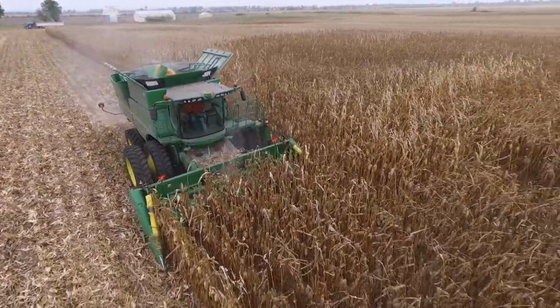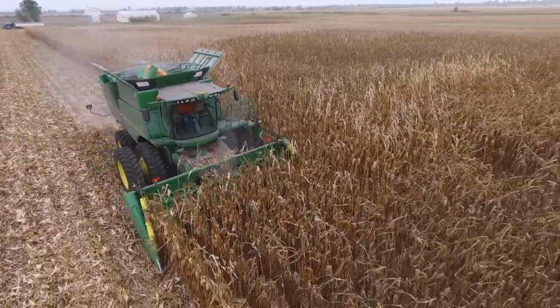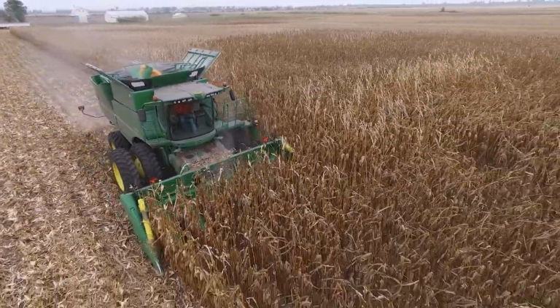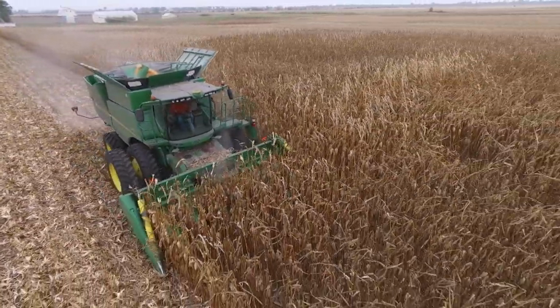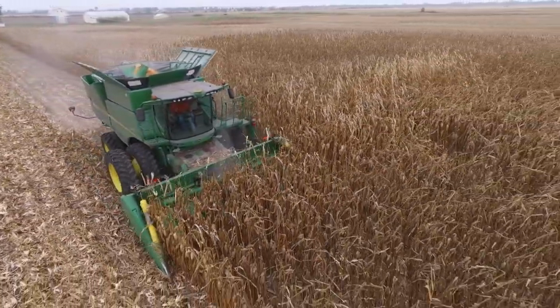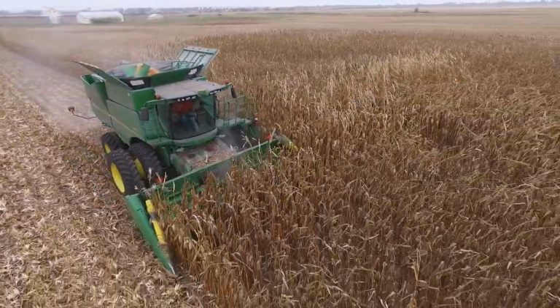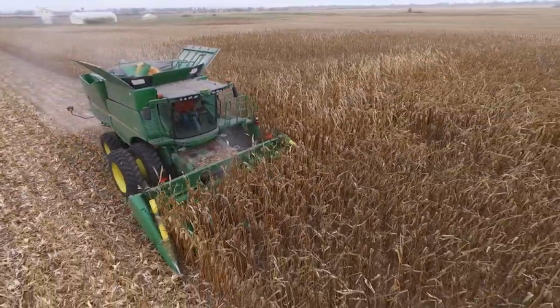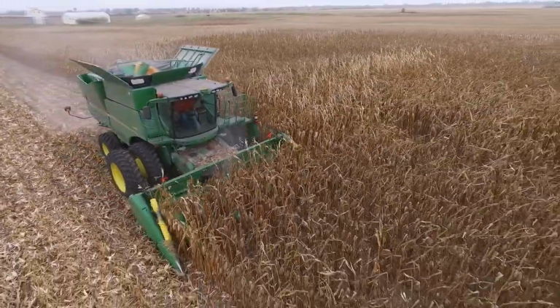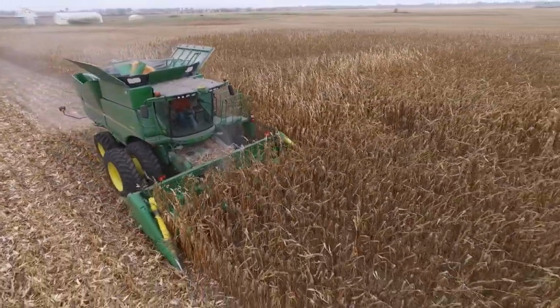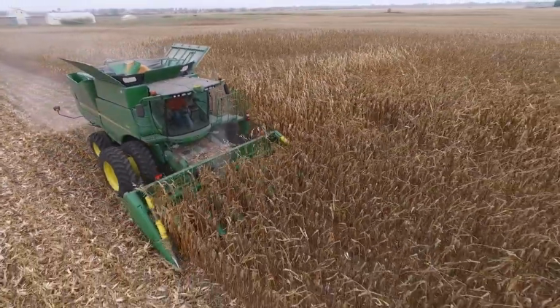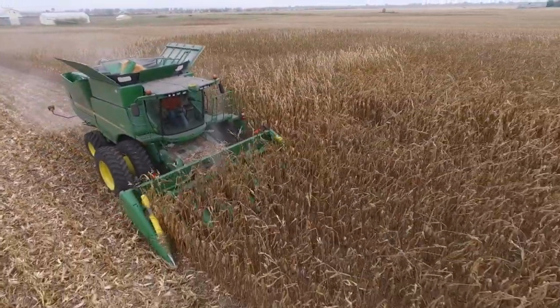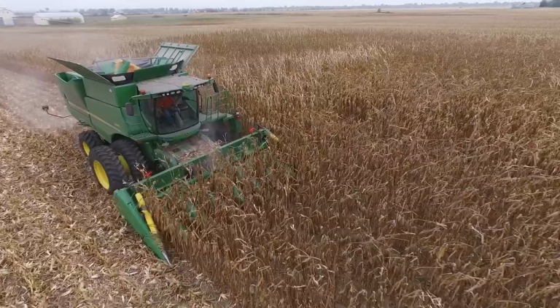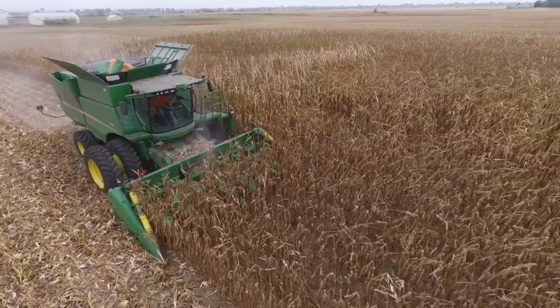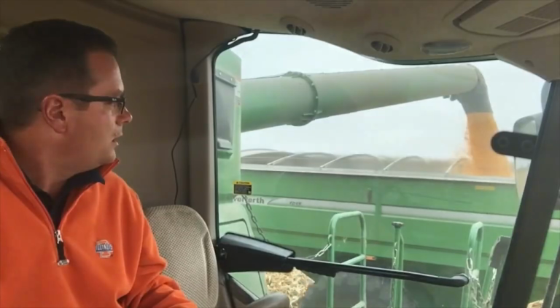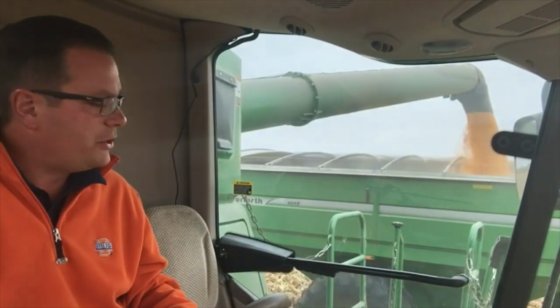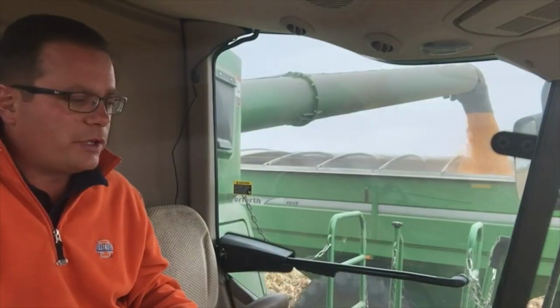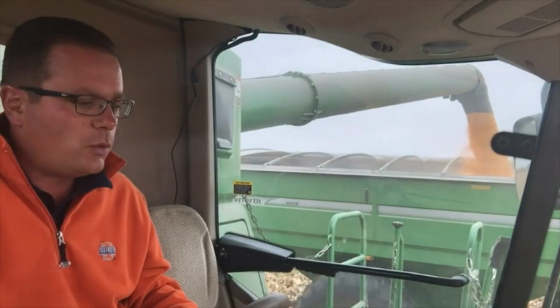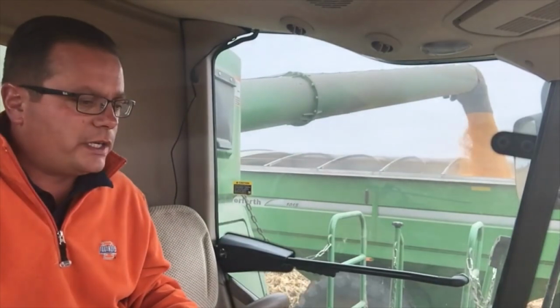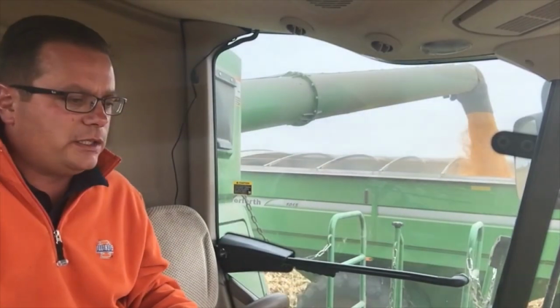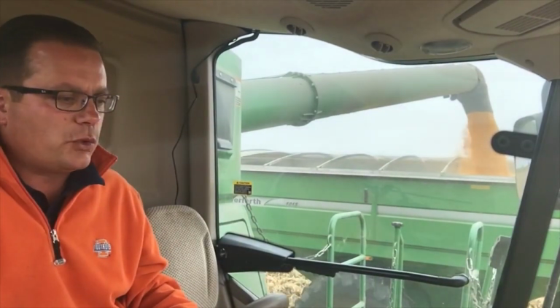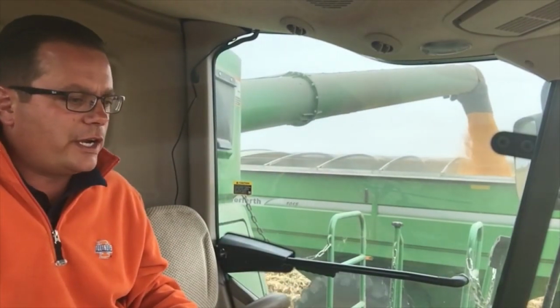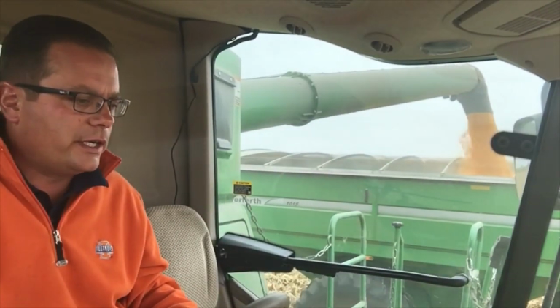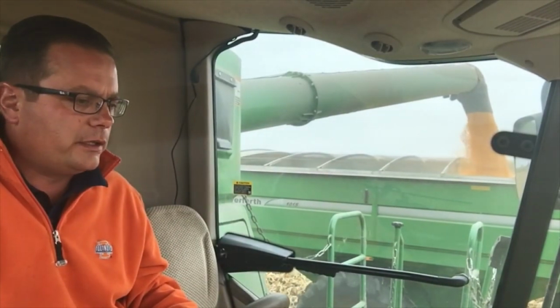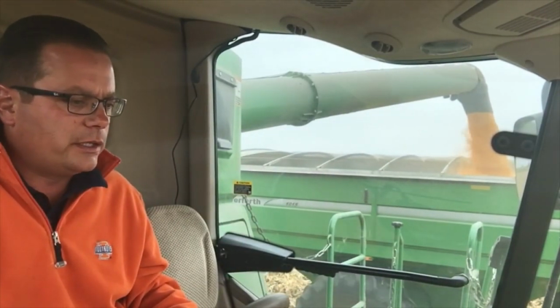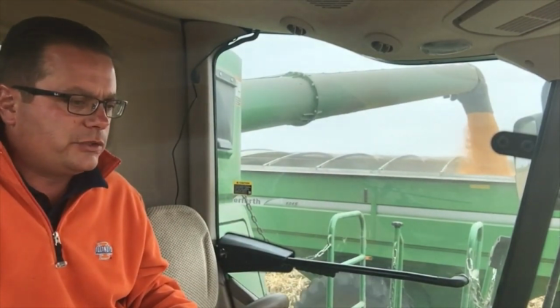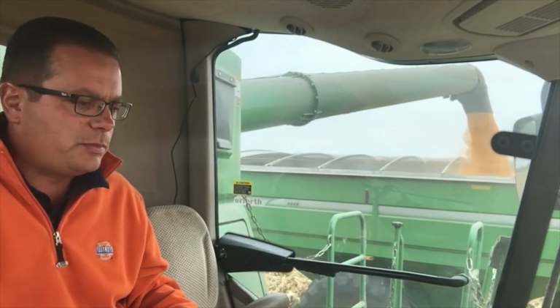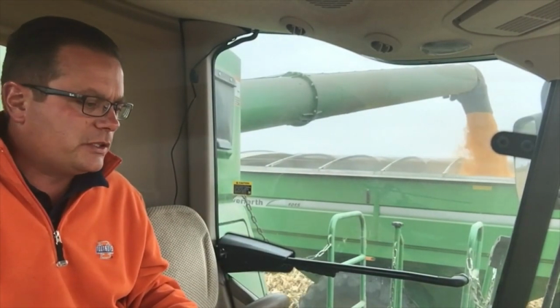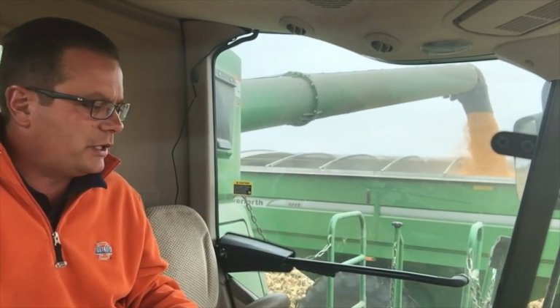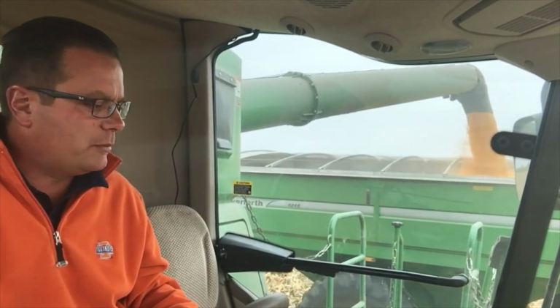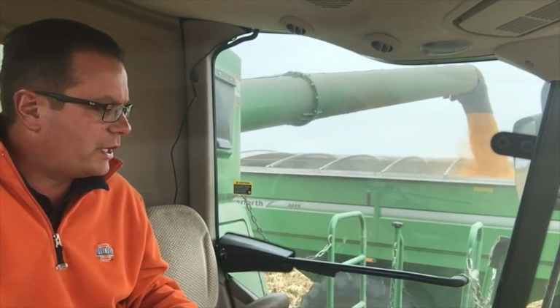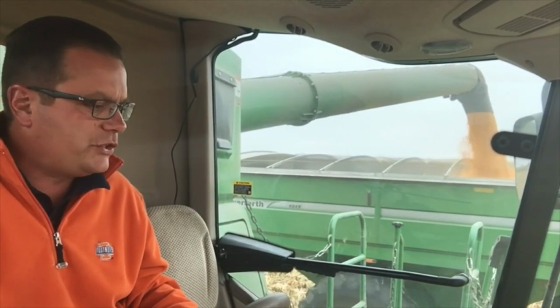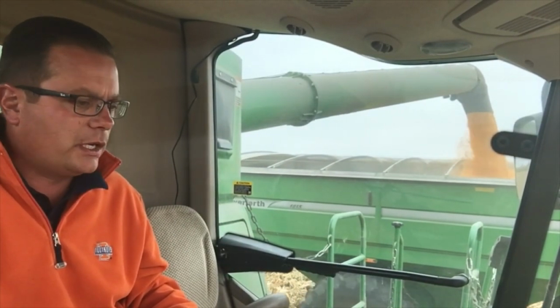Right now this field is averaging just under 19%. We don't really want it any drier just because we're going to get more head shell.